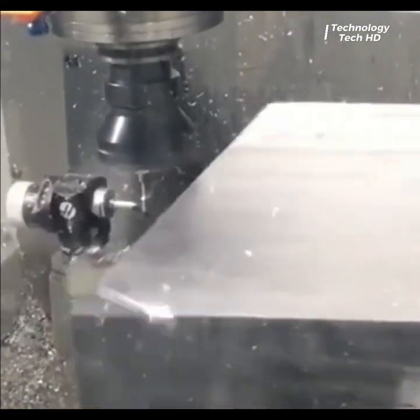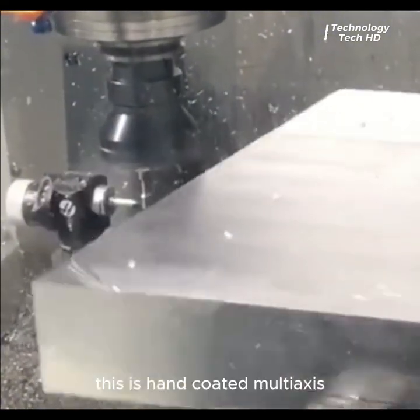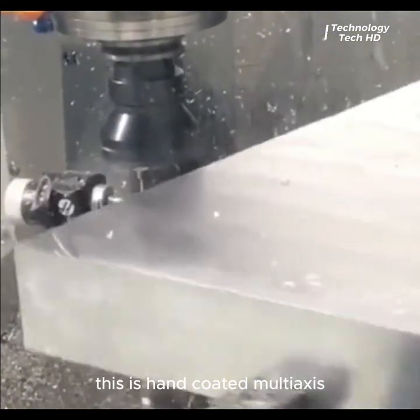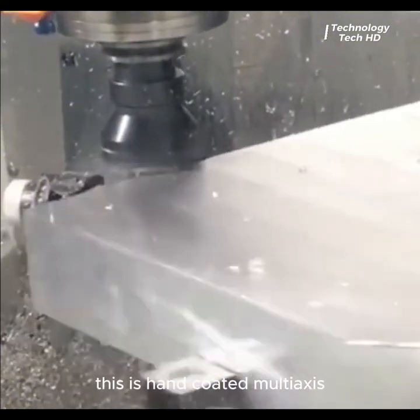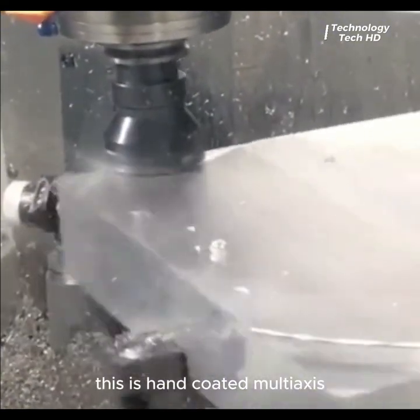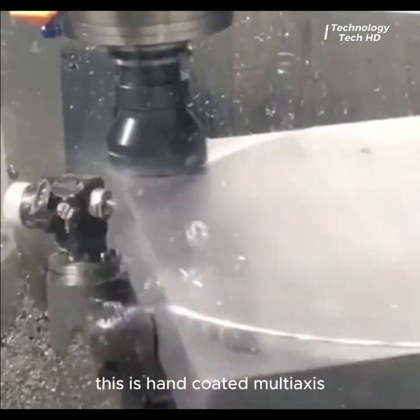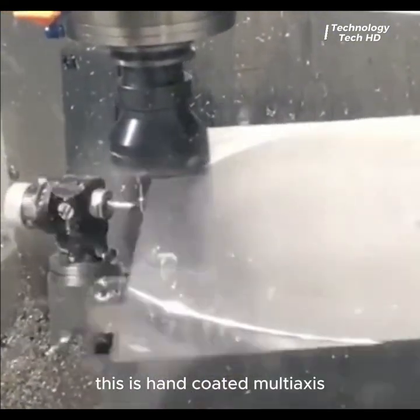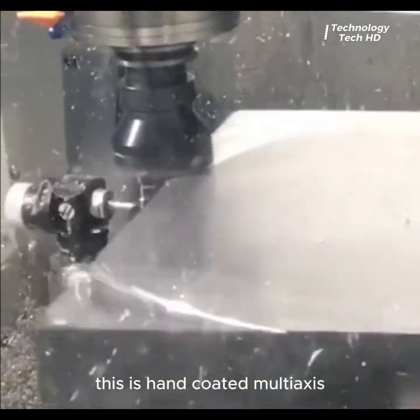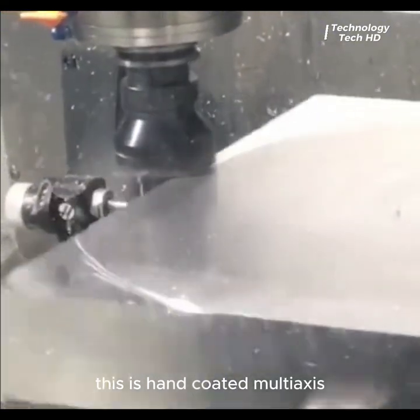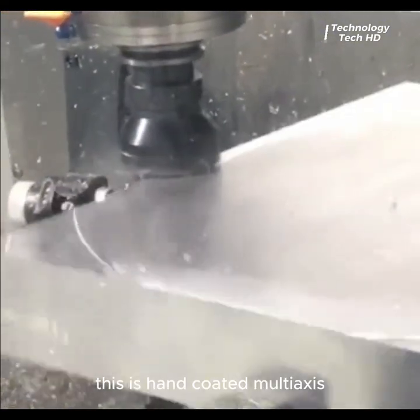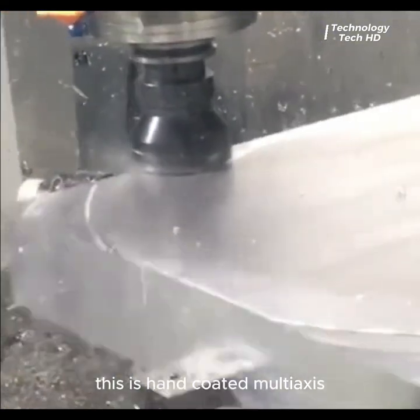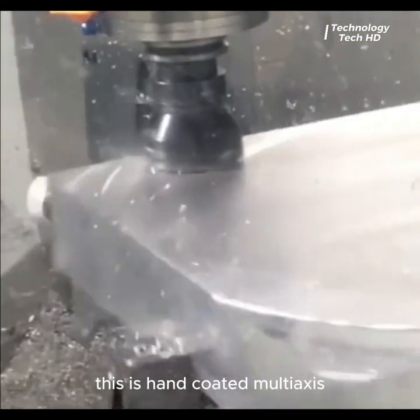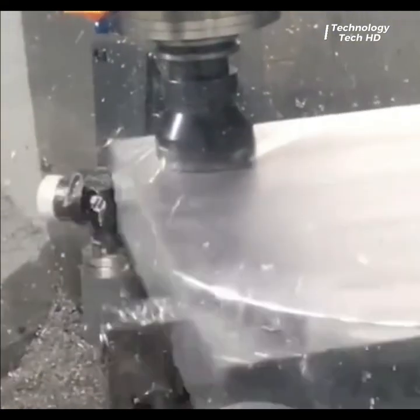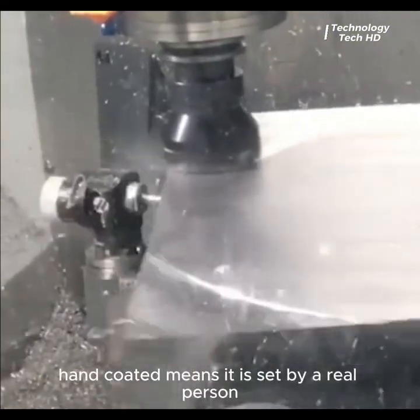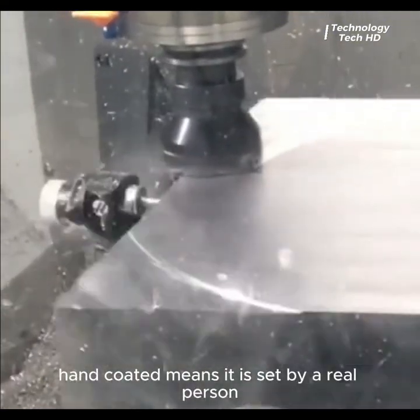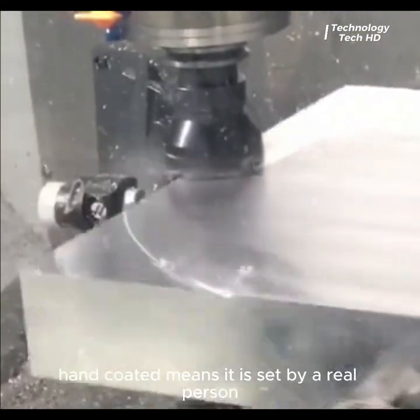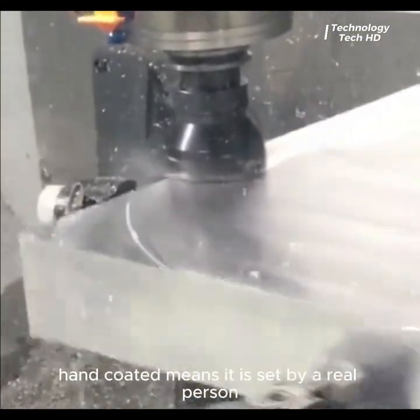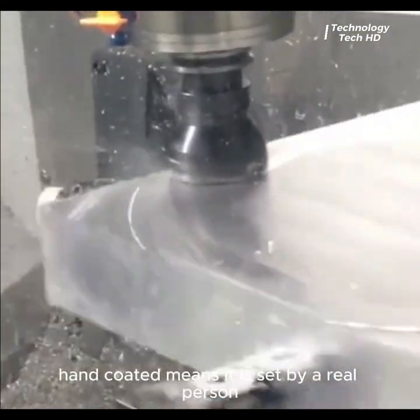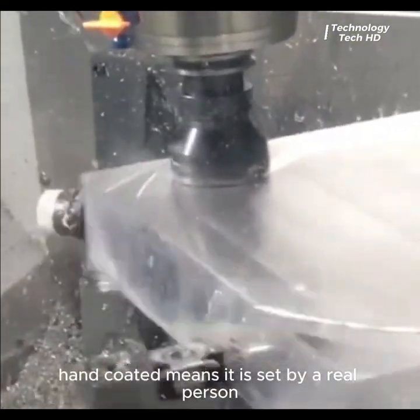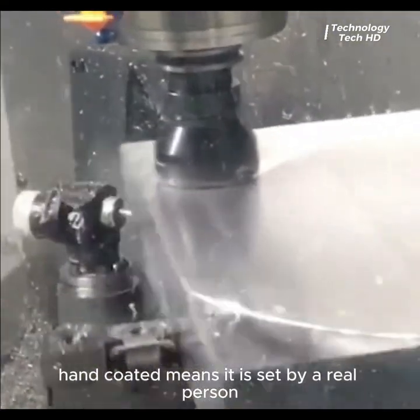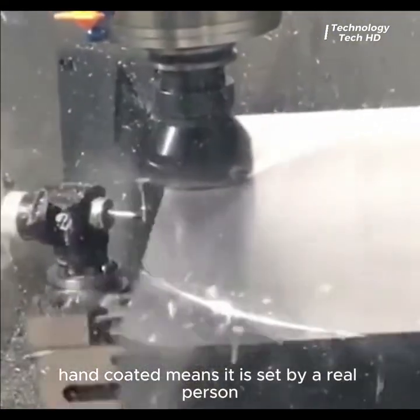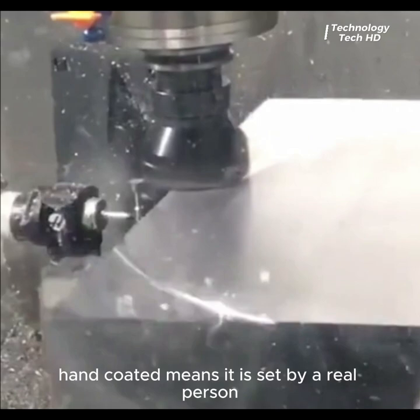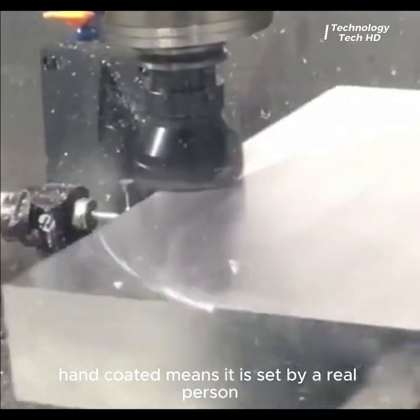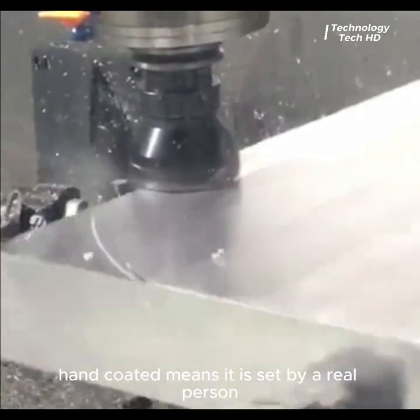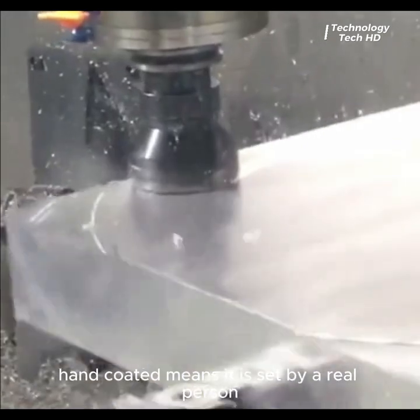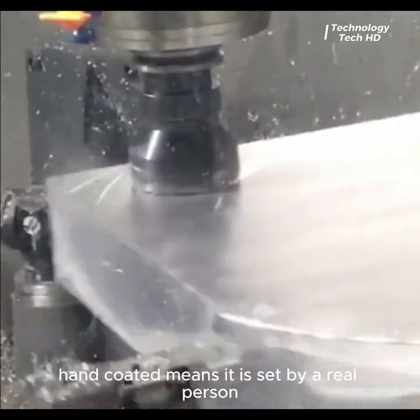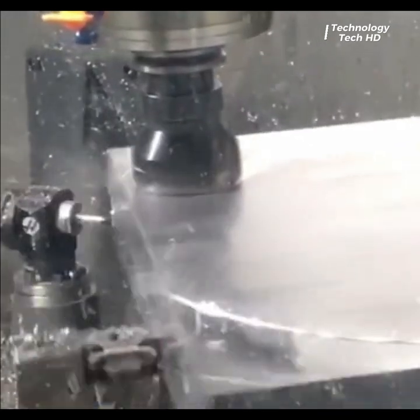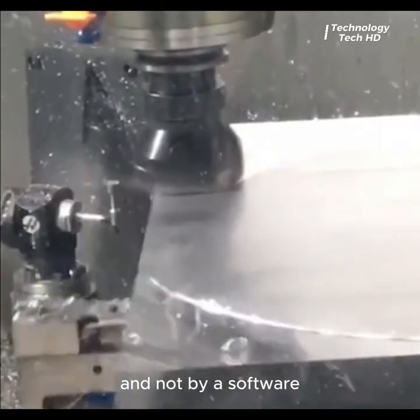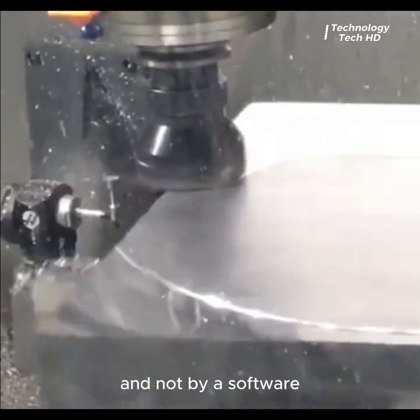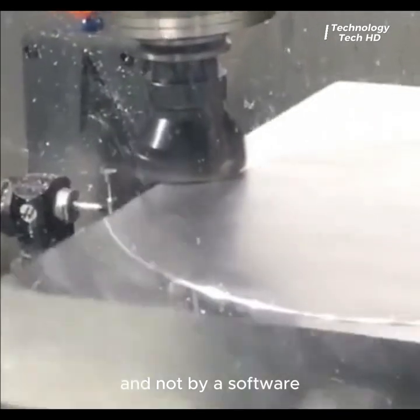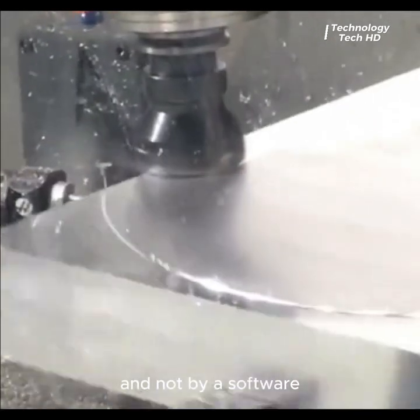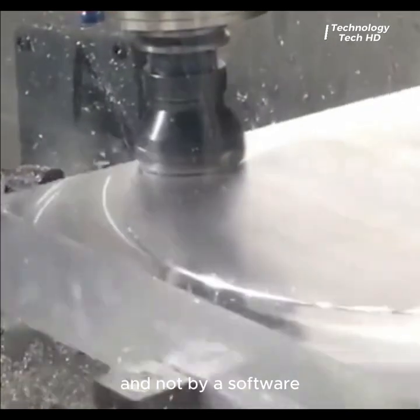This is a hand-coated multi-axis machine. Hand-coated means it is set by a real person and not by software.